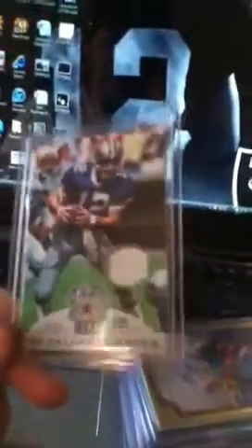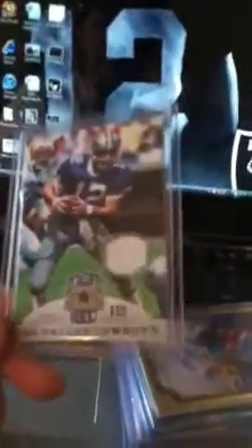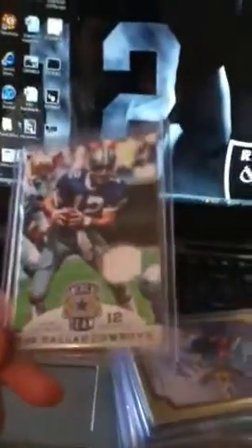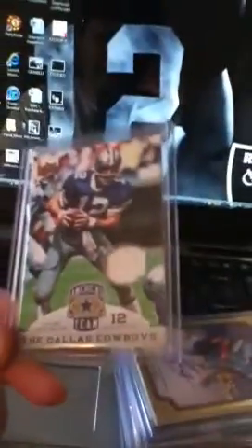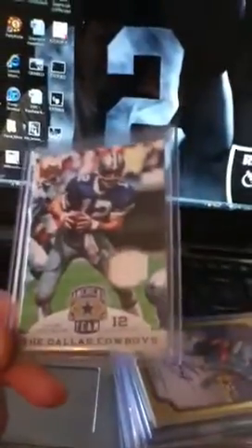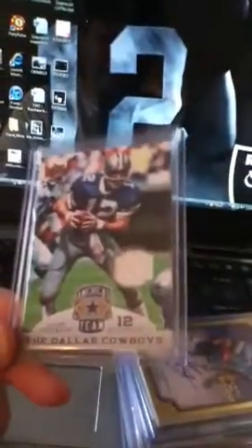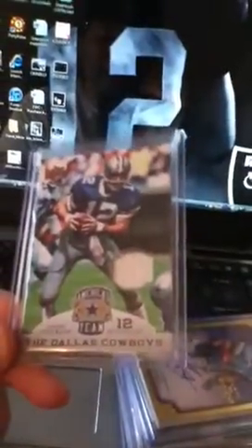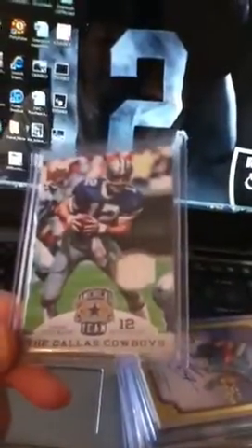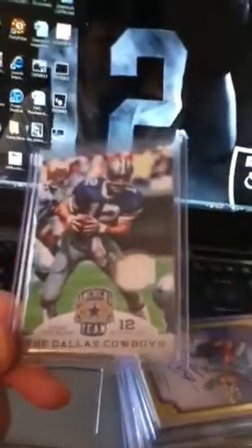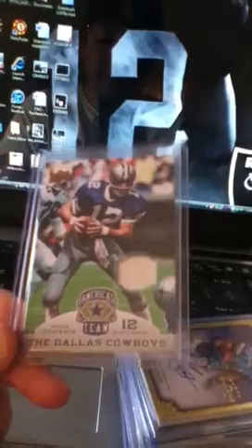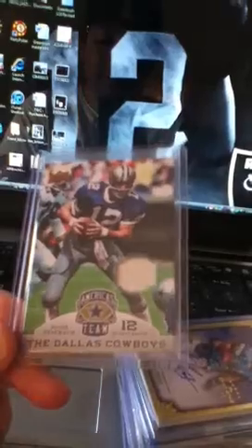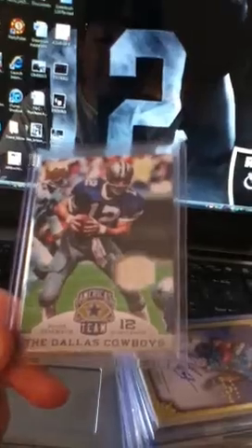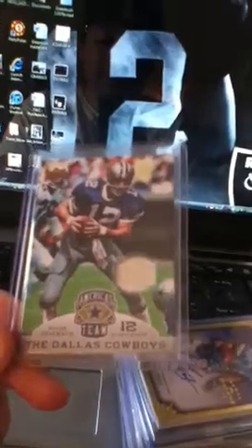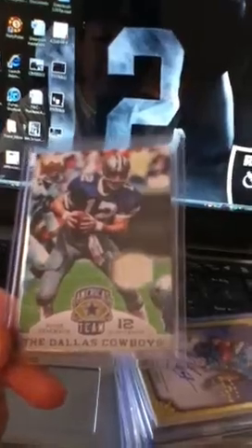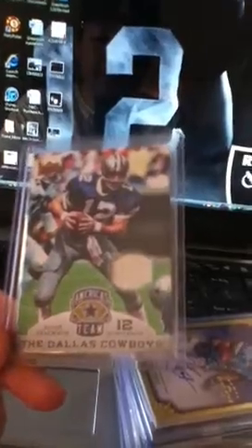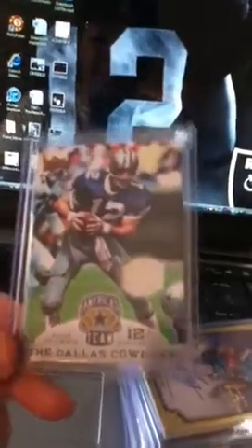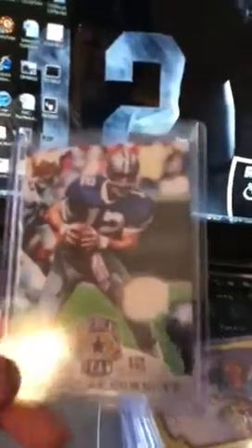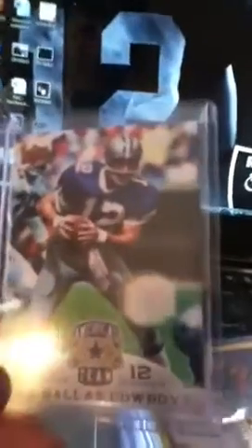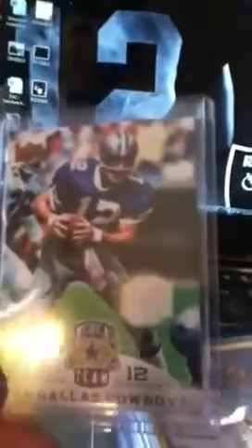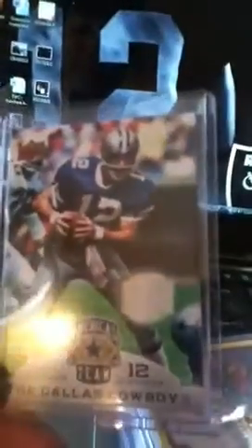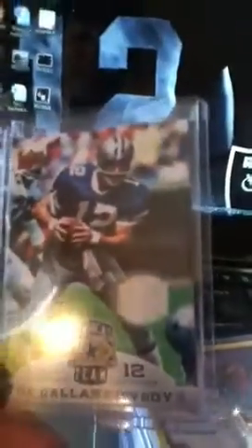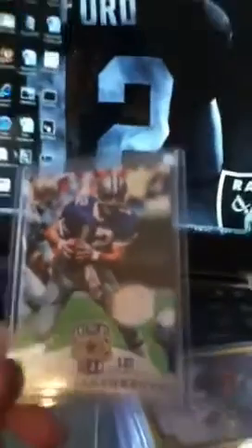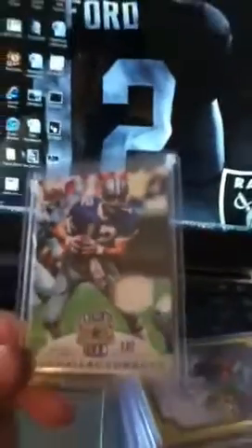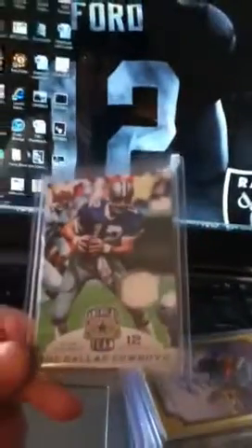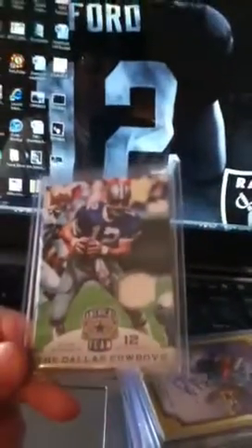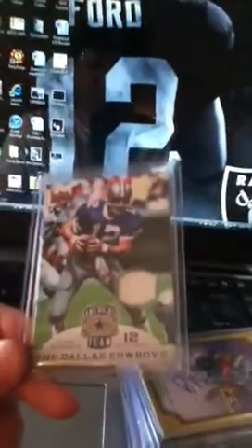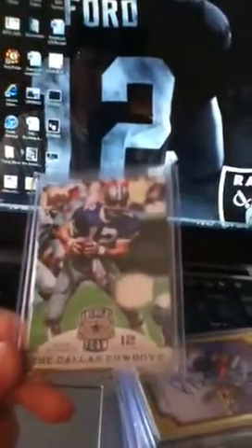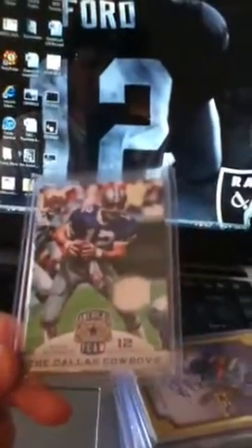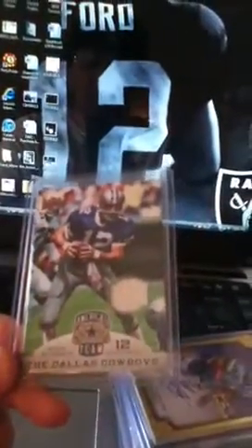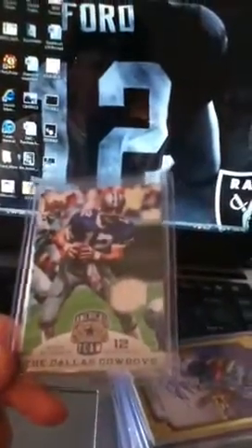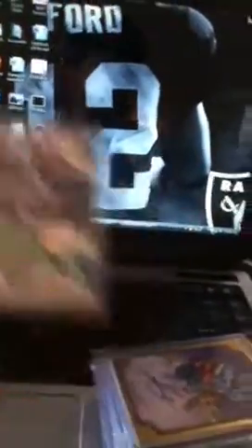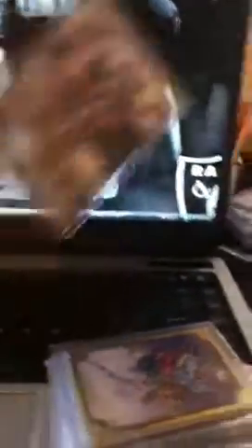Did an SP Authentic Football box from 2009 and hit what I think are case hits — not worth that much but it's a Cowboys Roger Staubach jersey card, which is pretty cool.